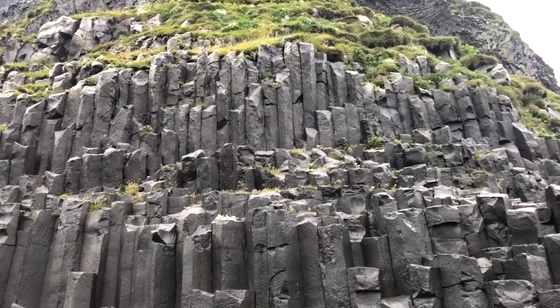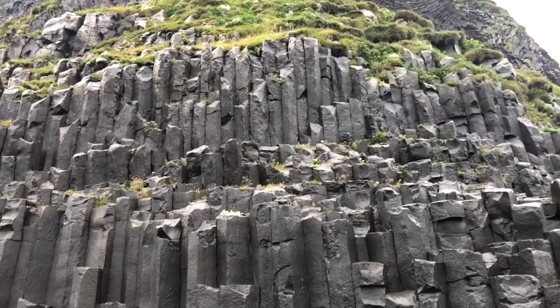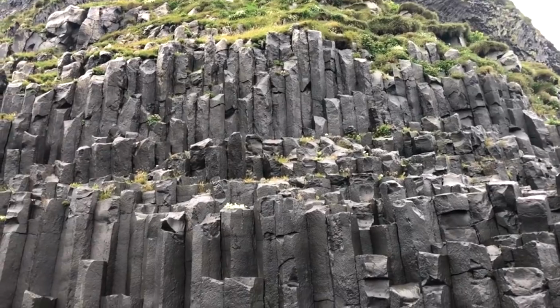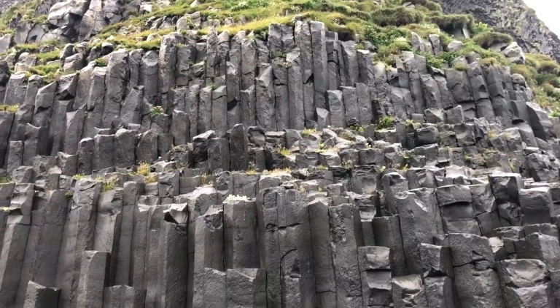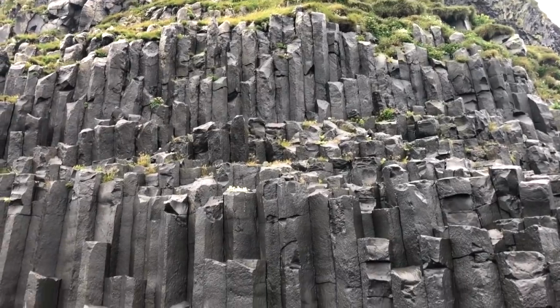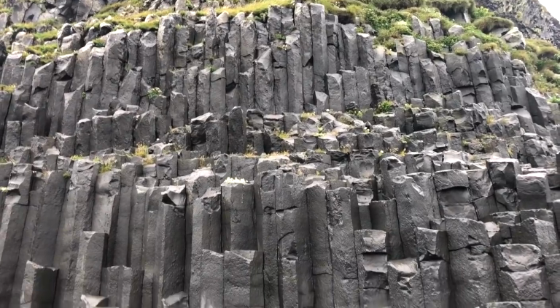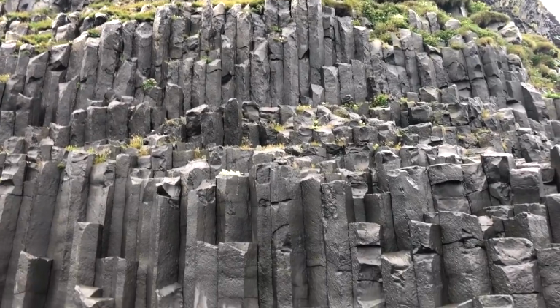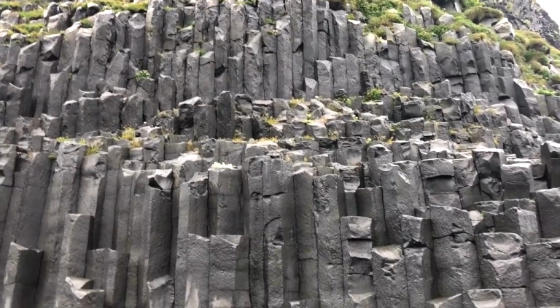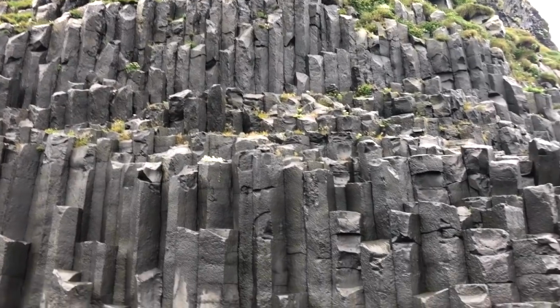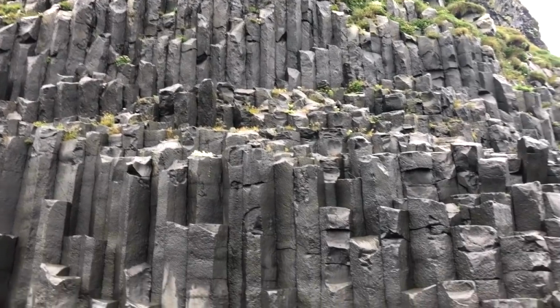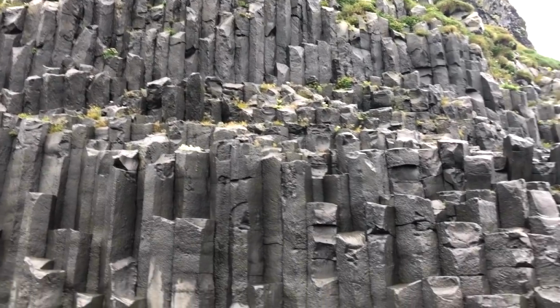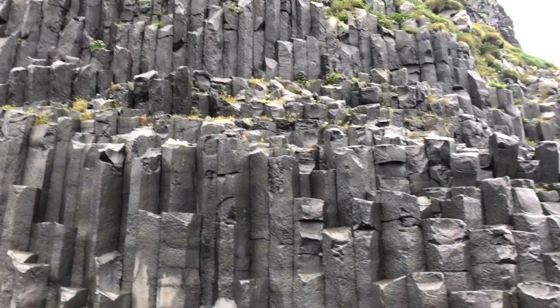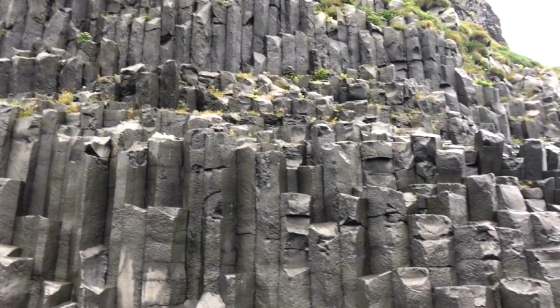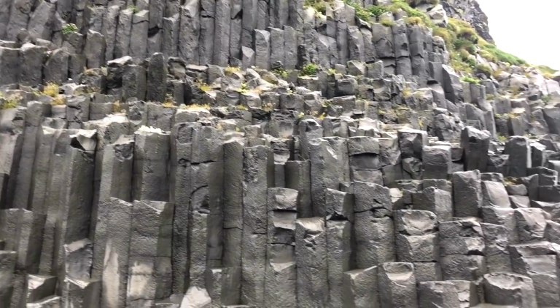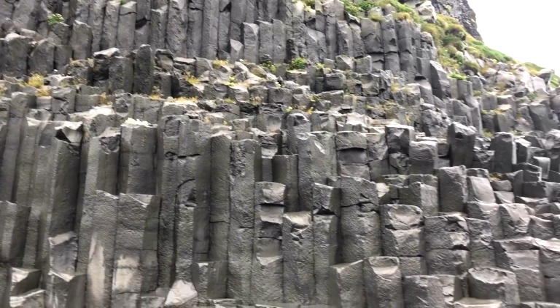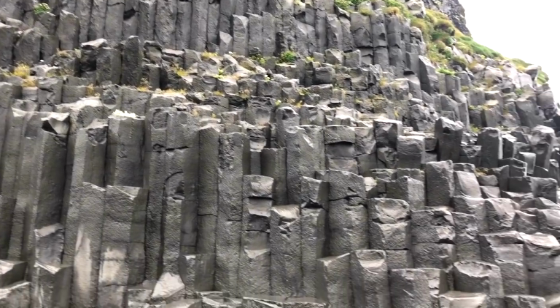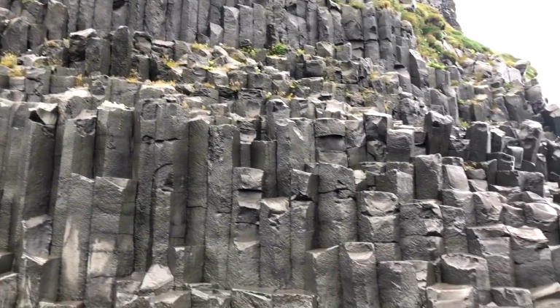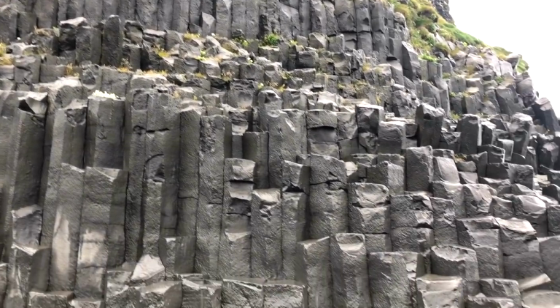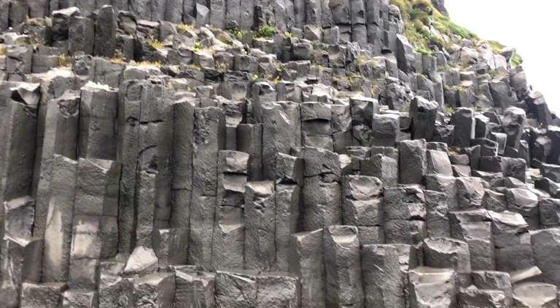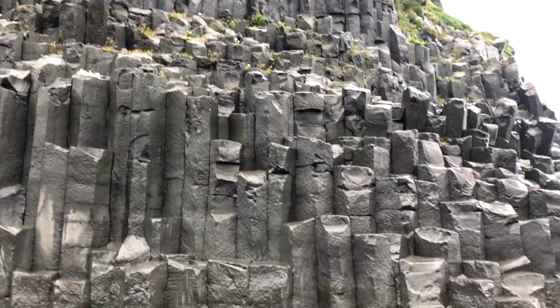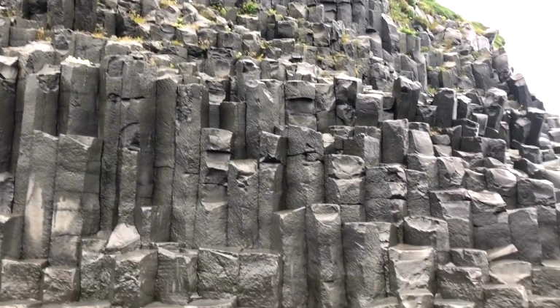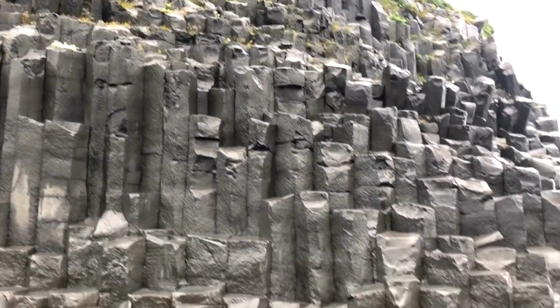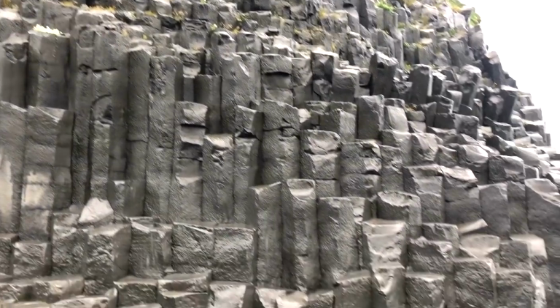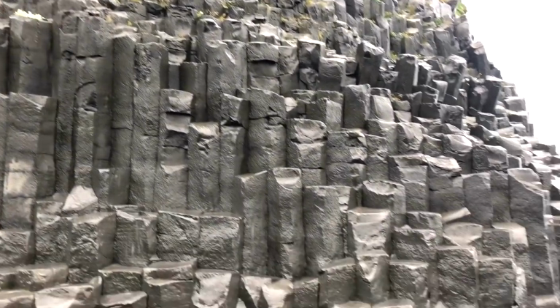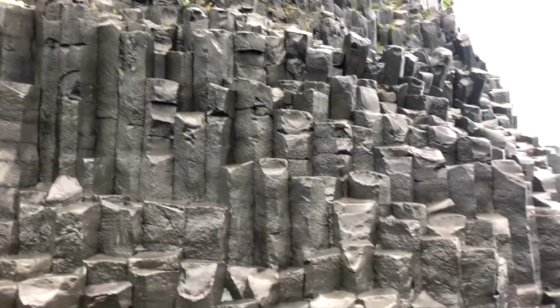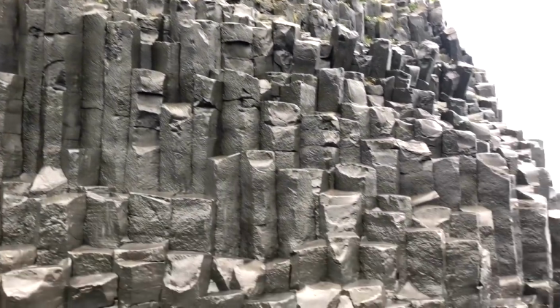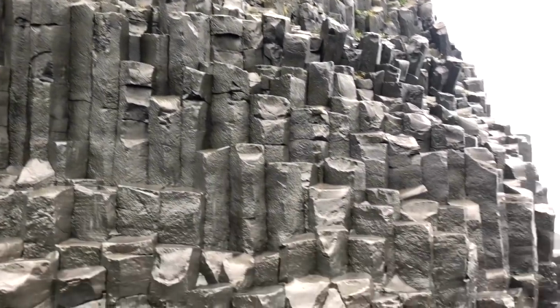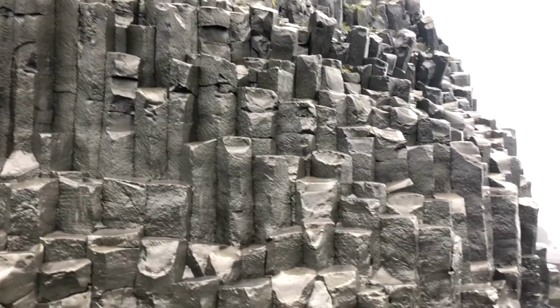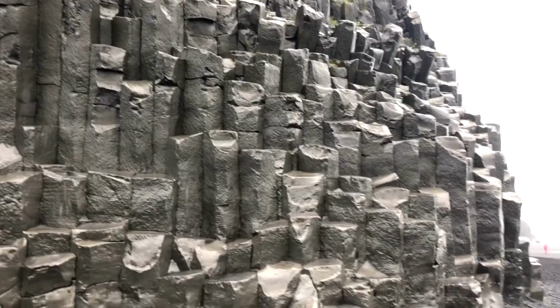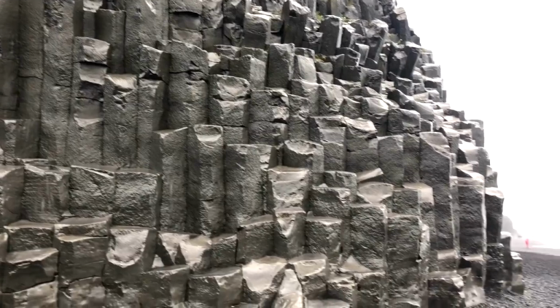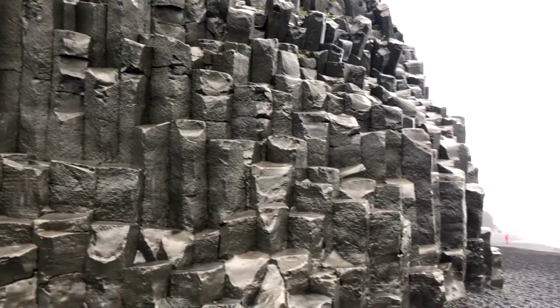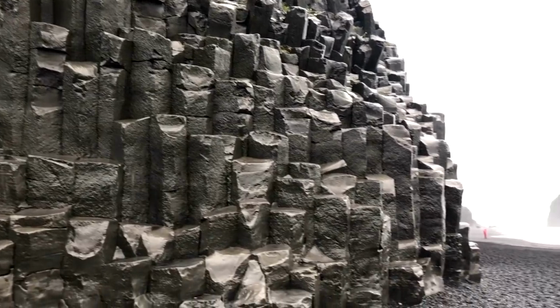These basalt rocks that you see here look like they have been stacked, but these are actually natural — this is their natural shape.